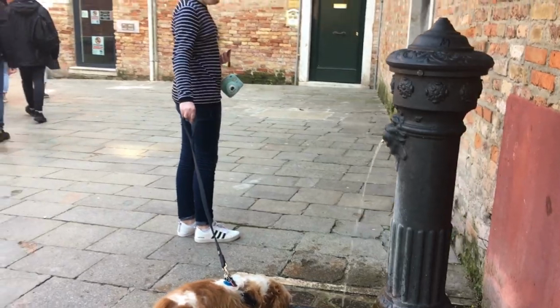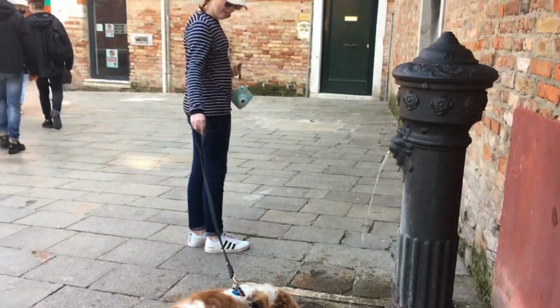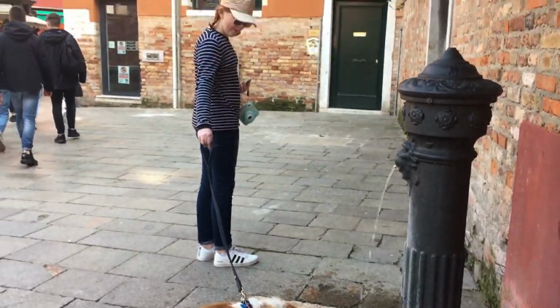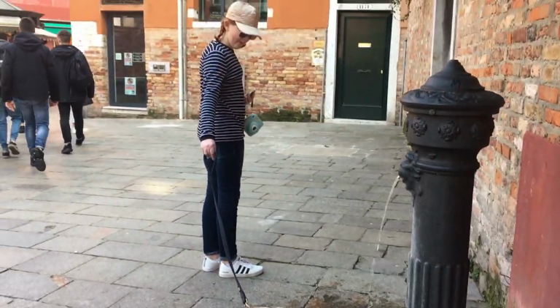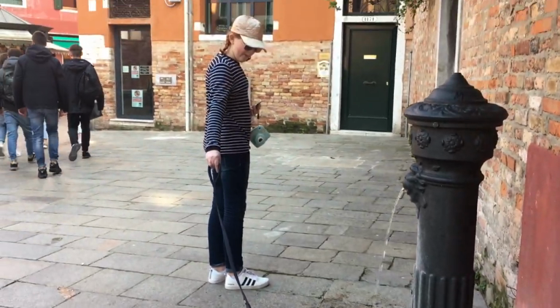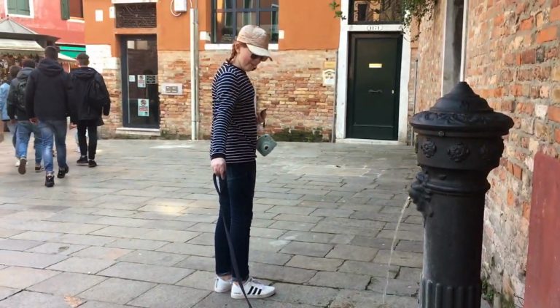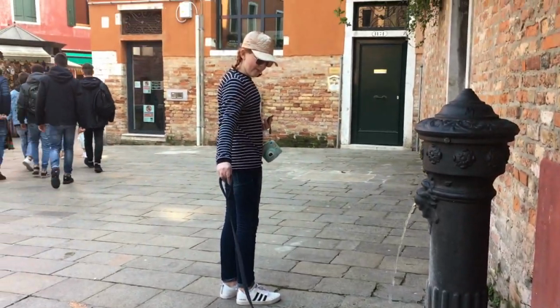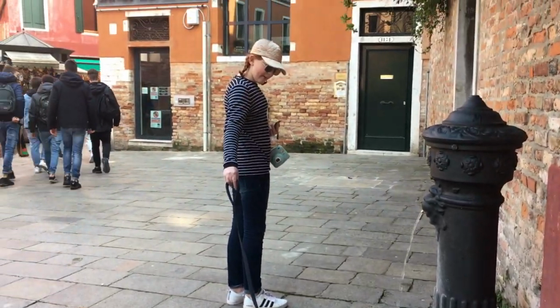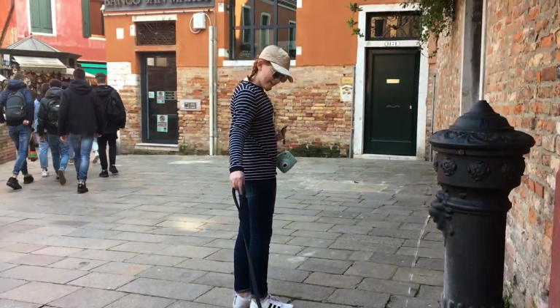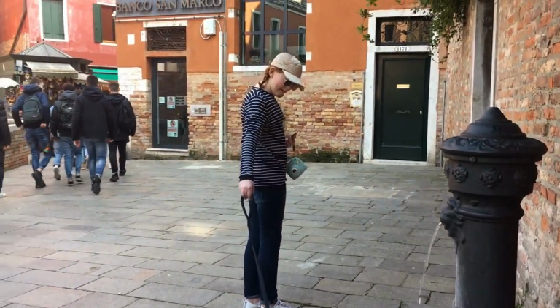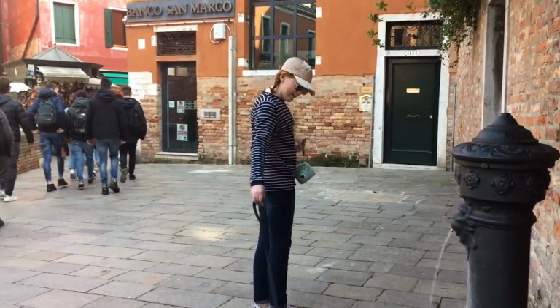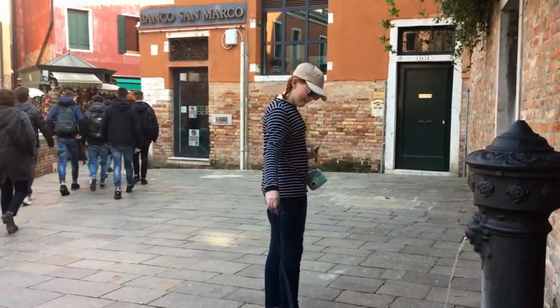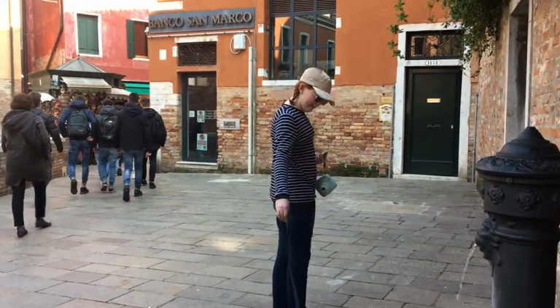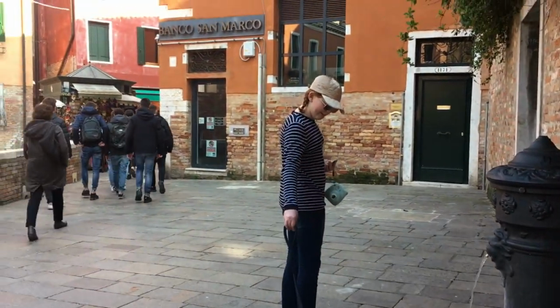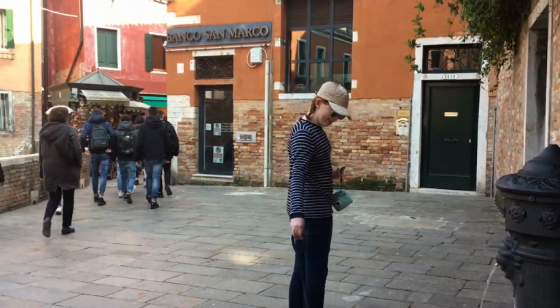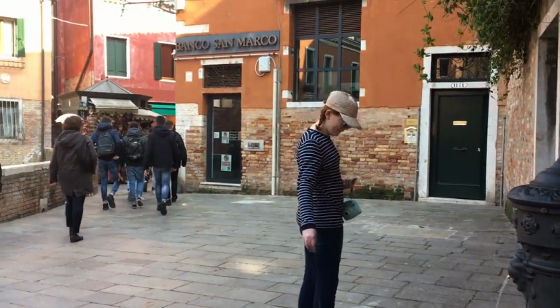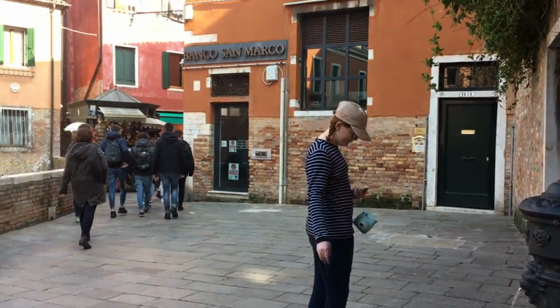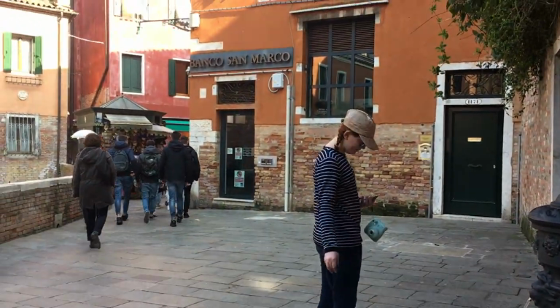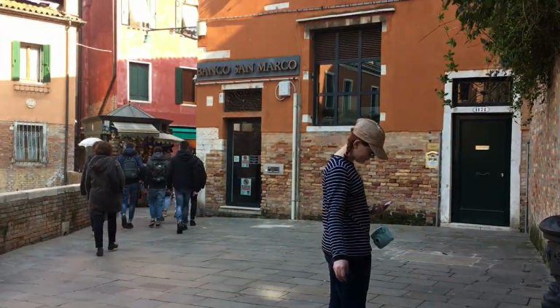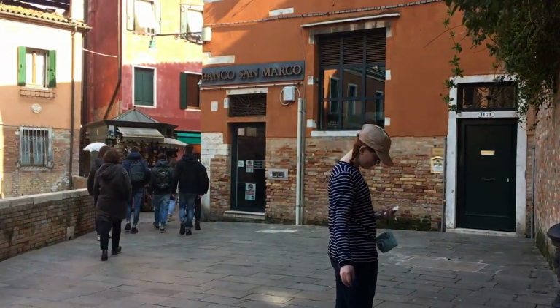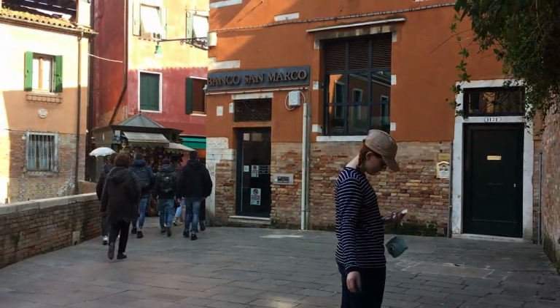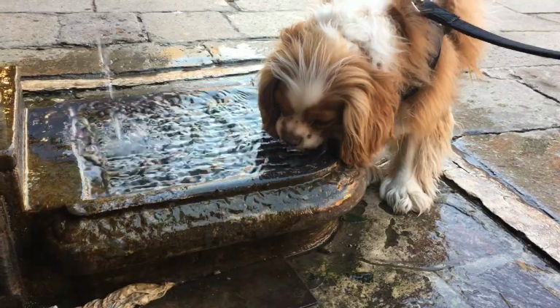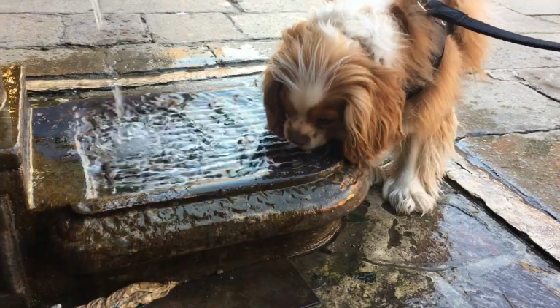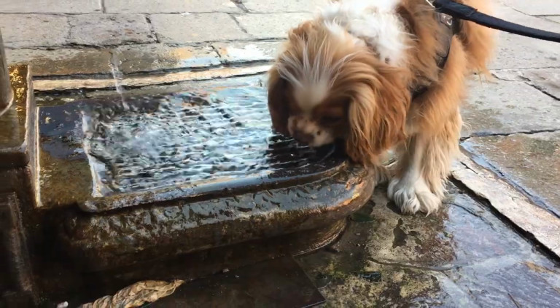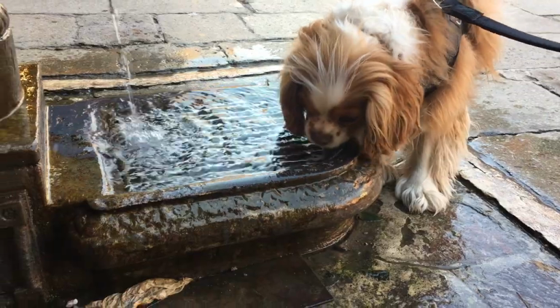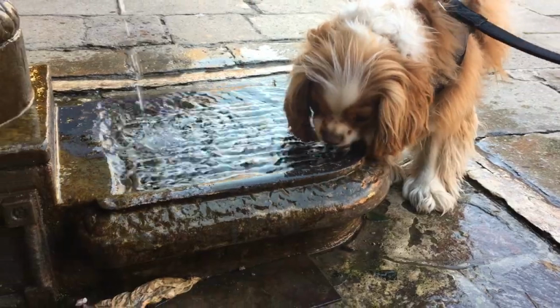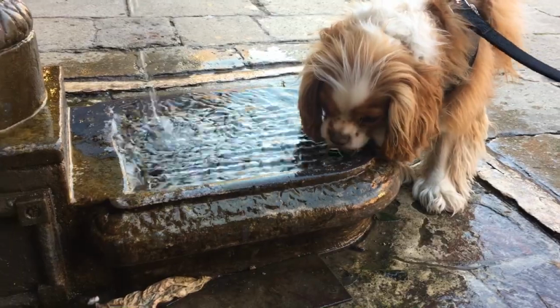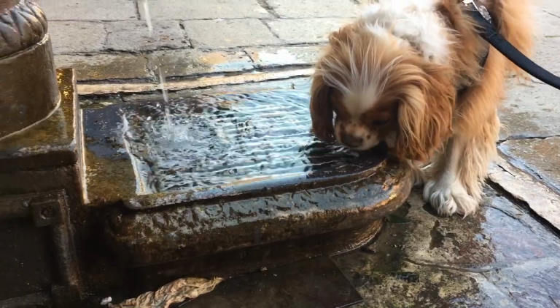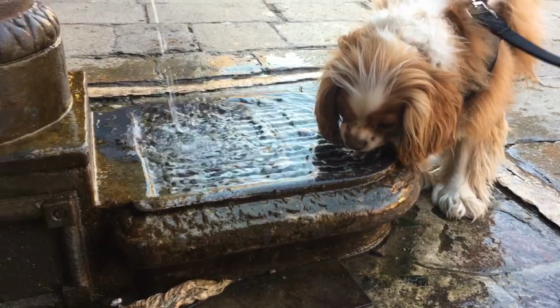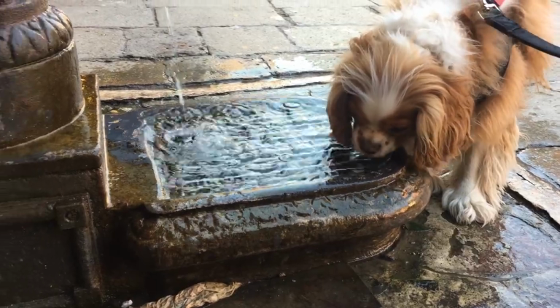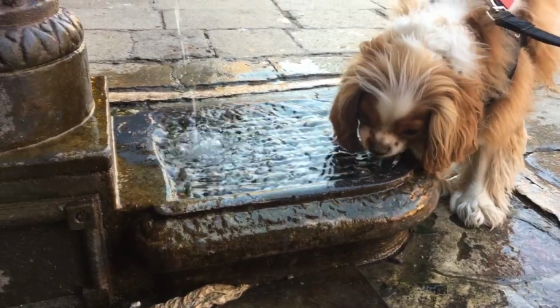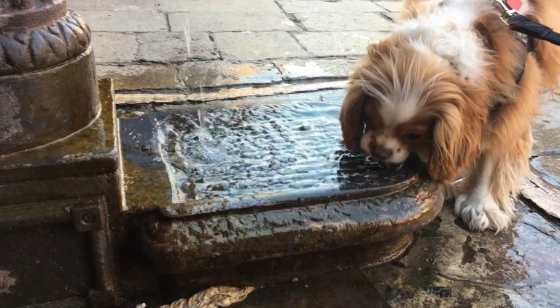In both Venice and Rome, you can find fountains throughout the city where you can fill your water bottle or the dog can get a drink.